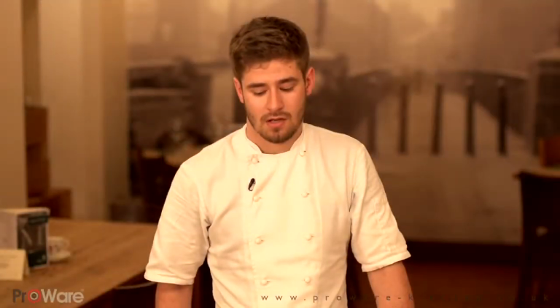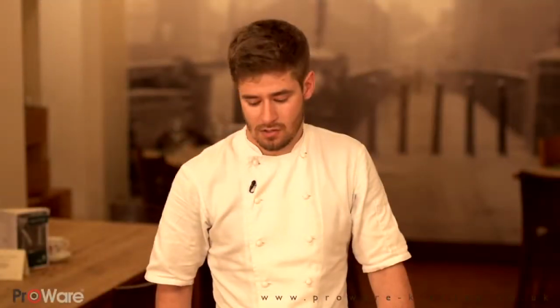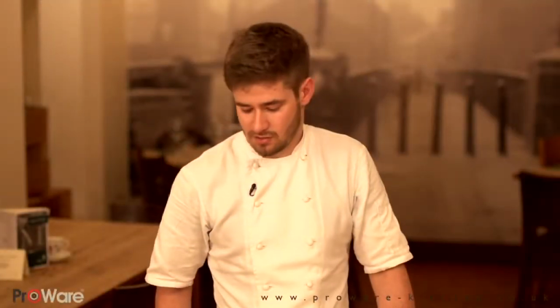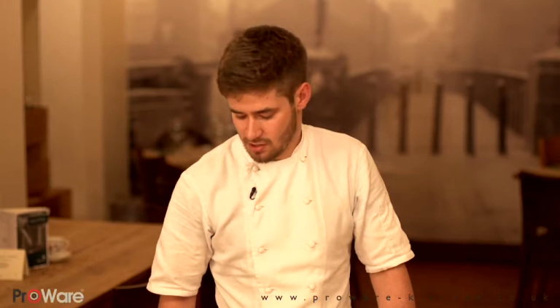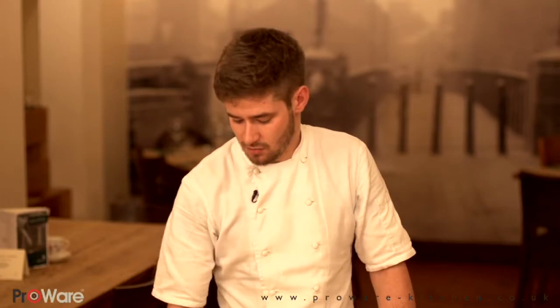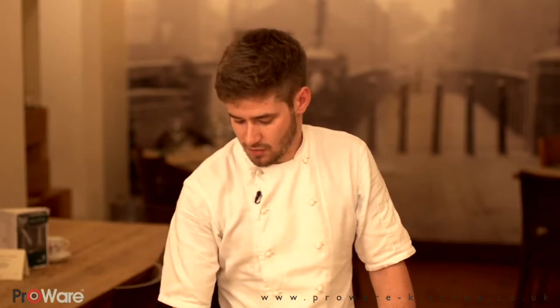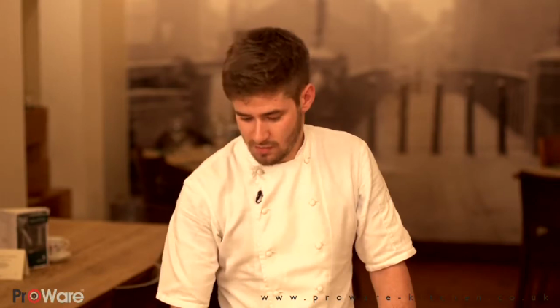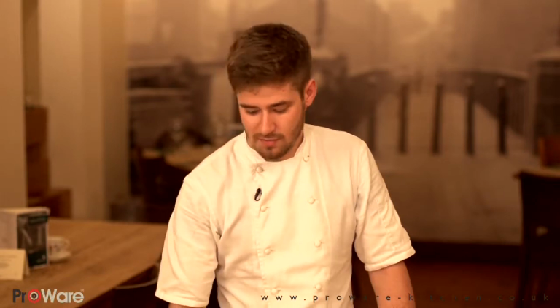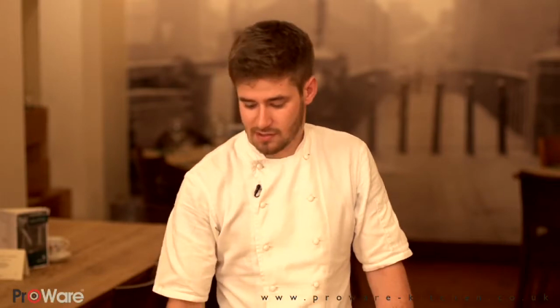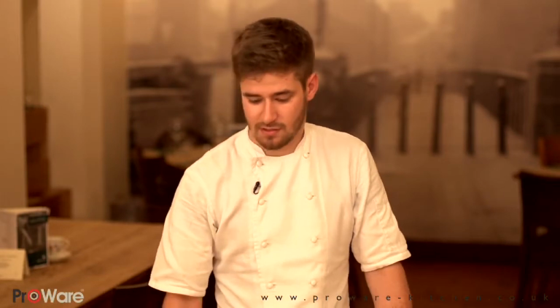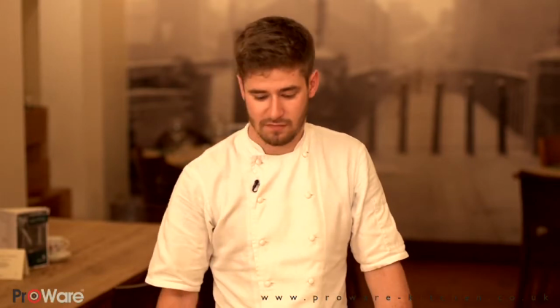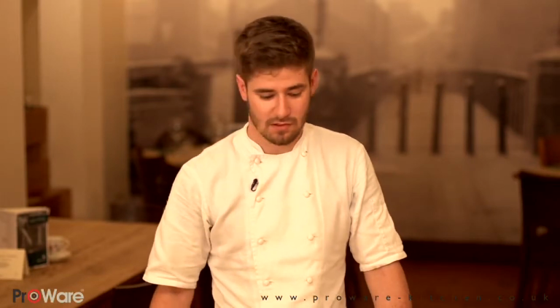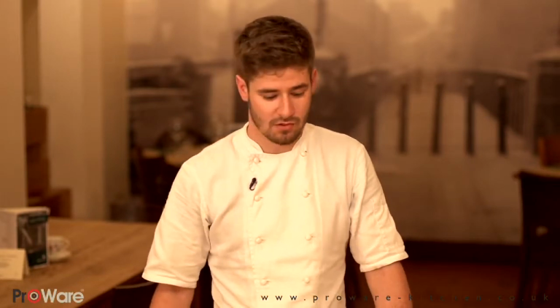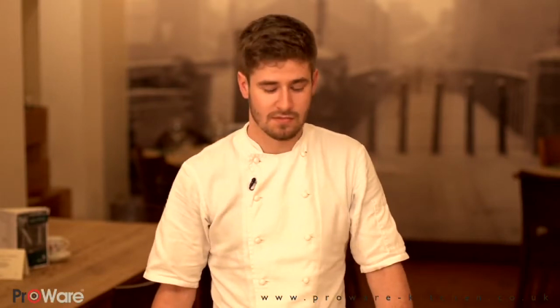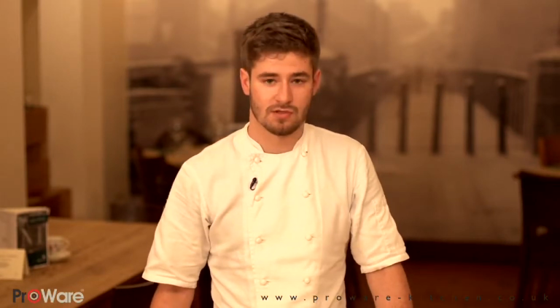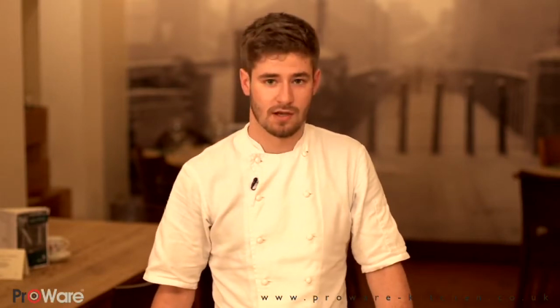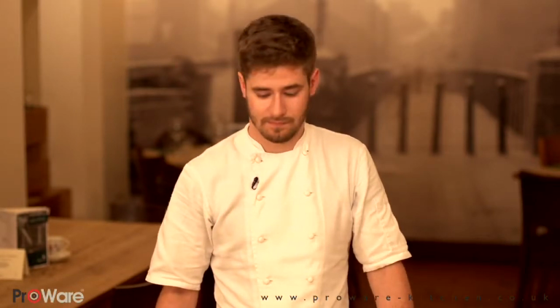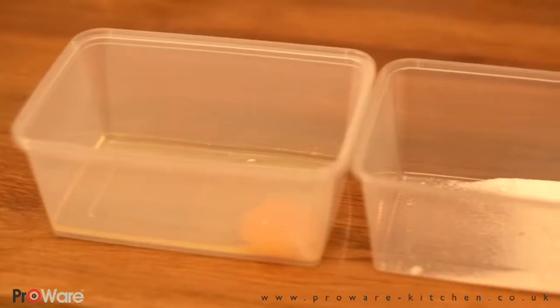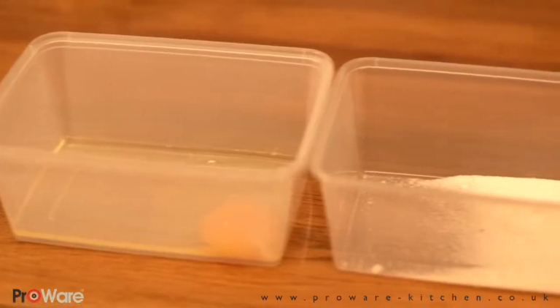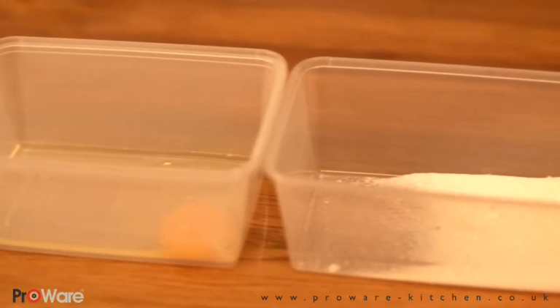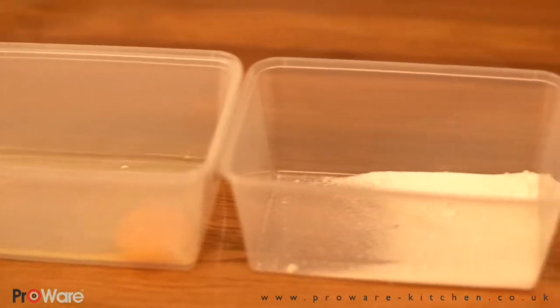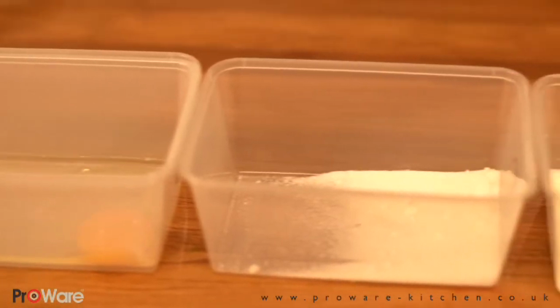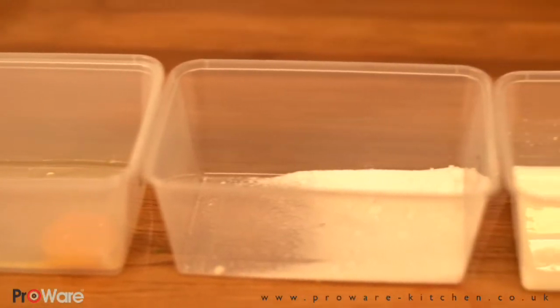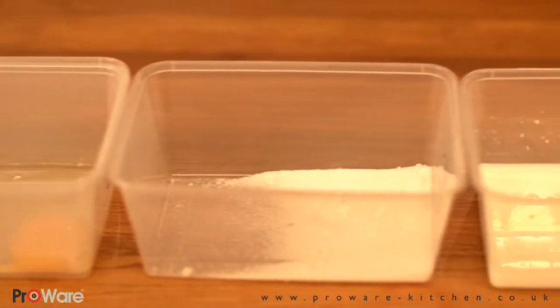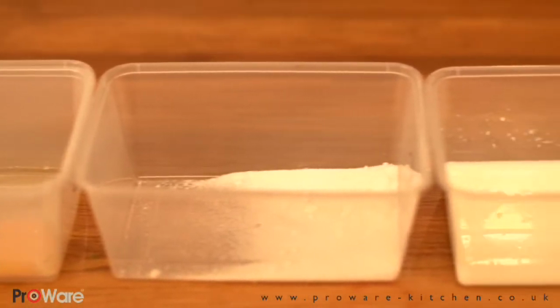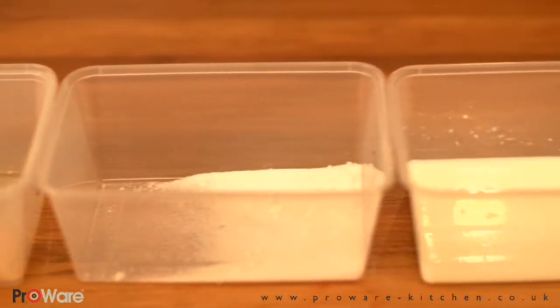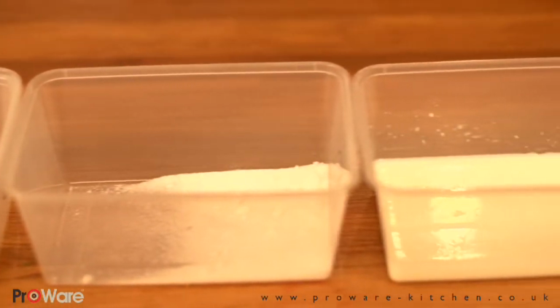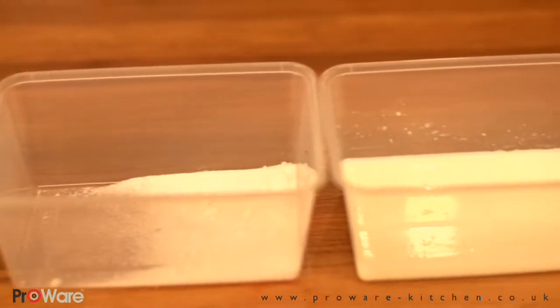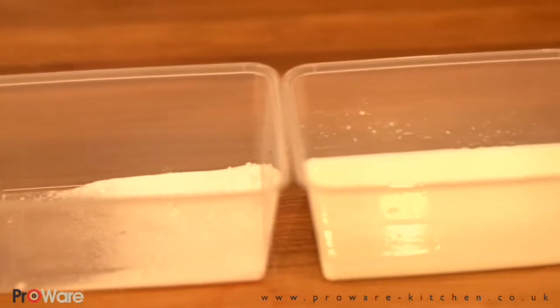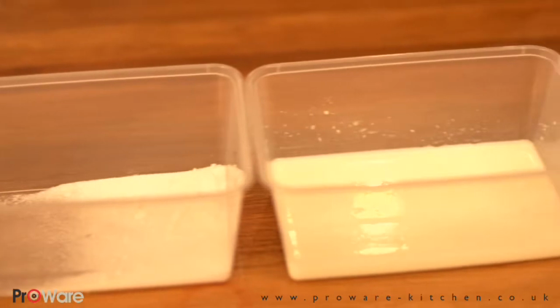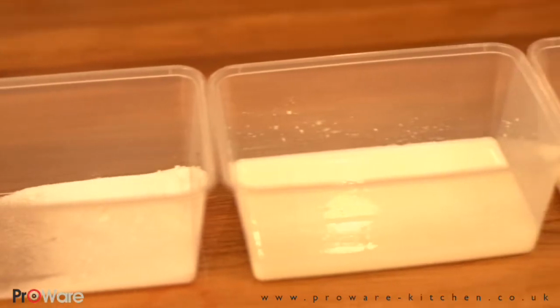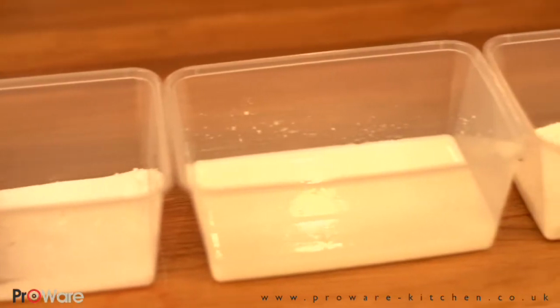Great, so we're going to make the batter for the crêpe Suzette. It's basically a nice light batter so you get a nice light pancake.